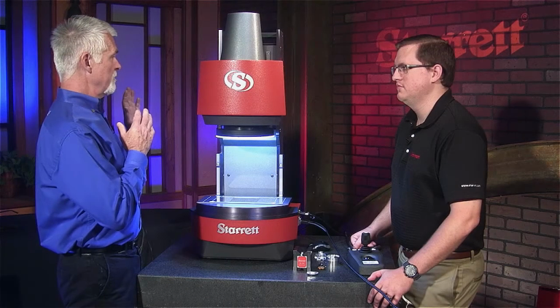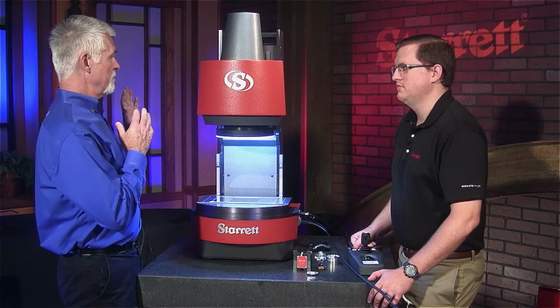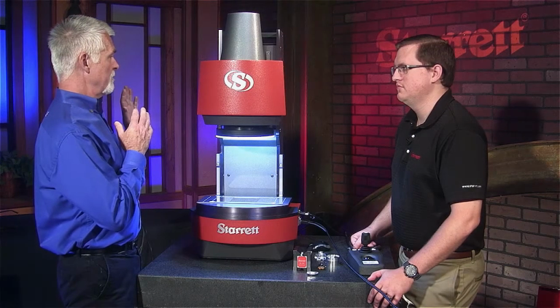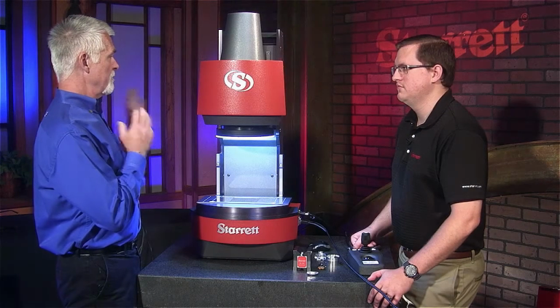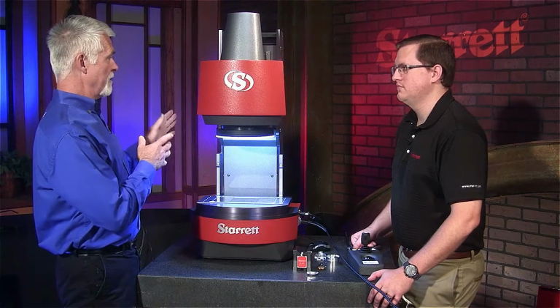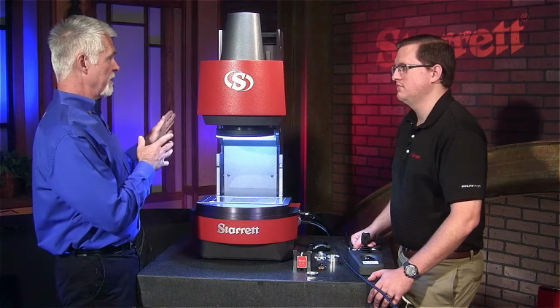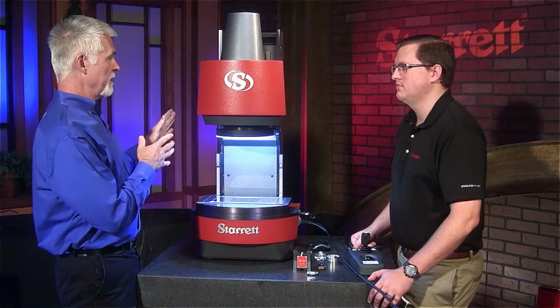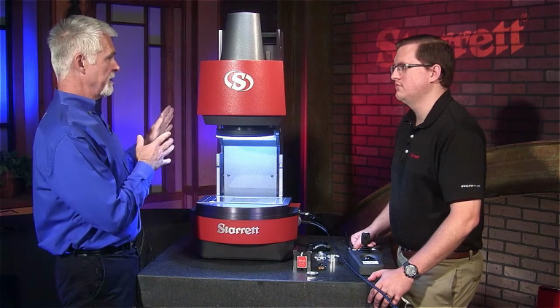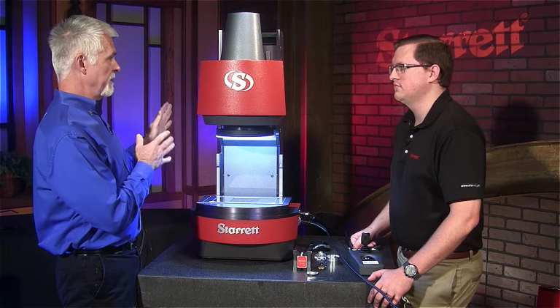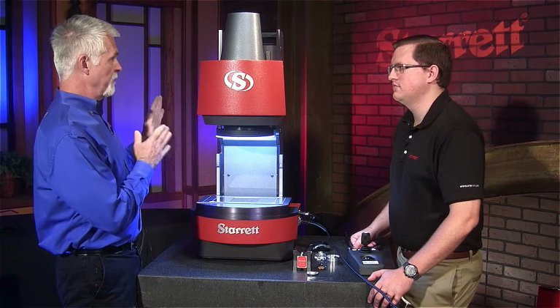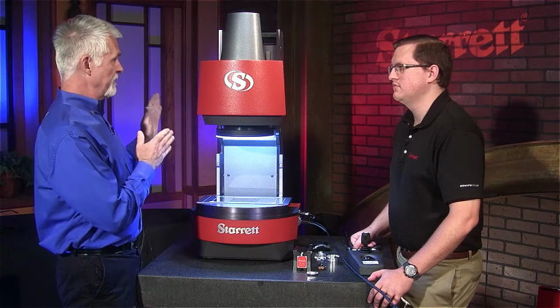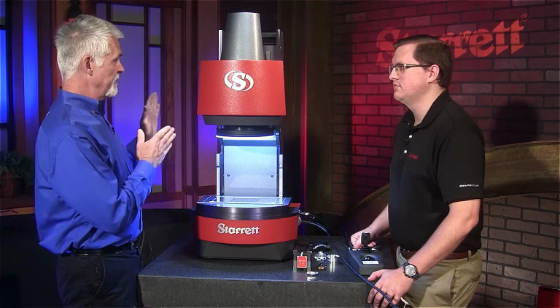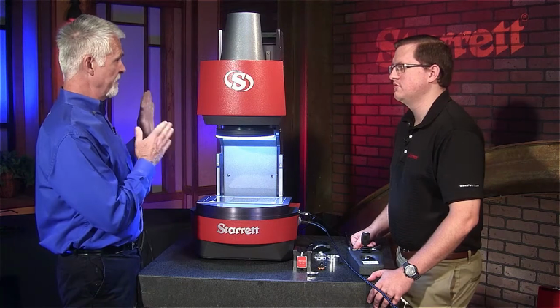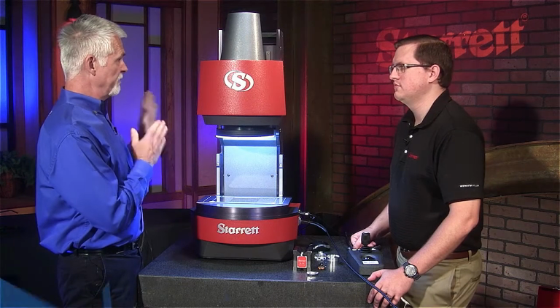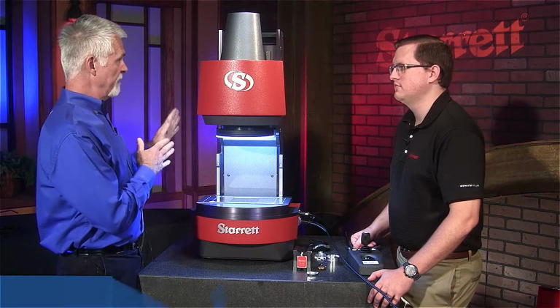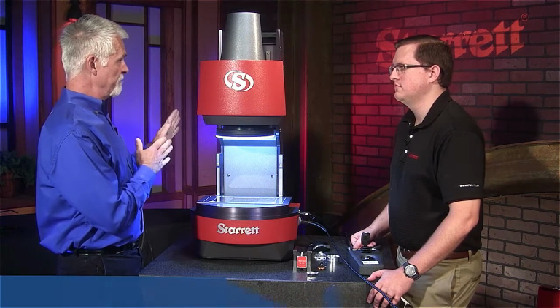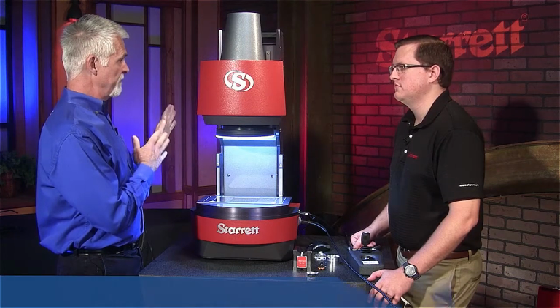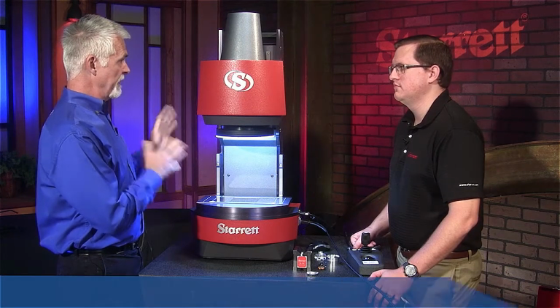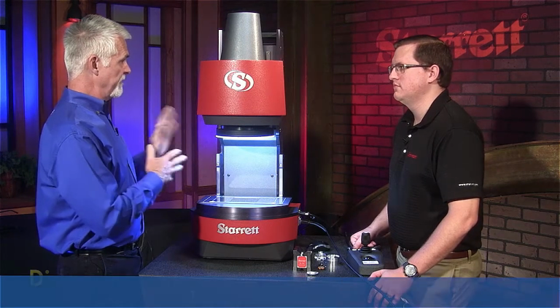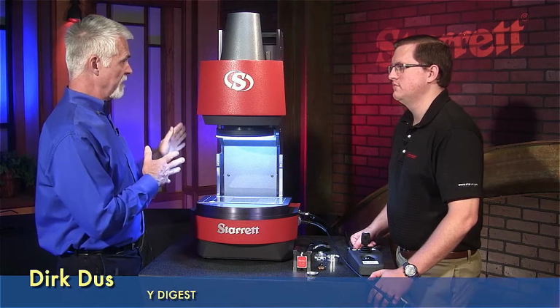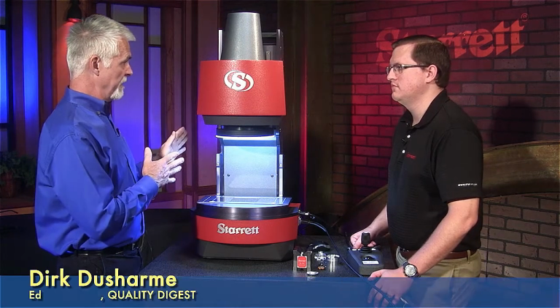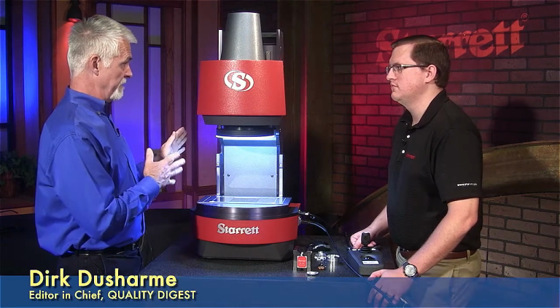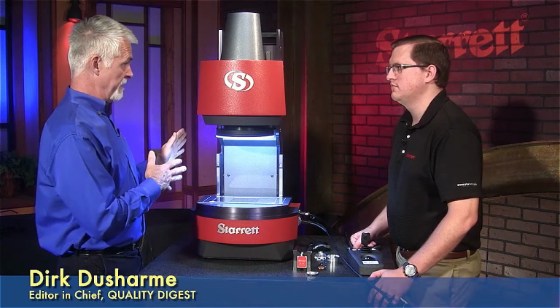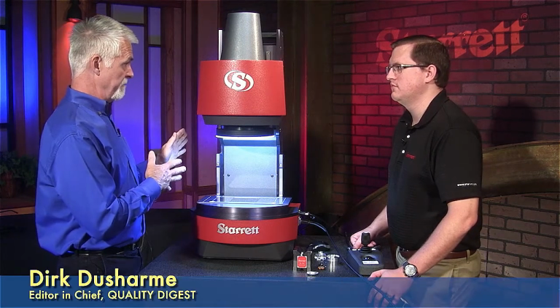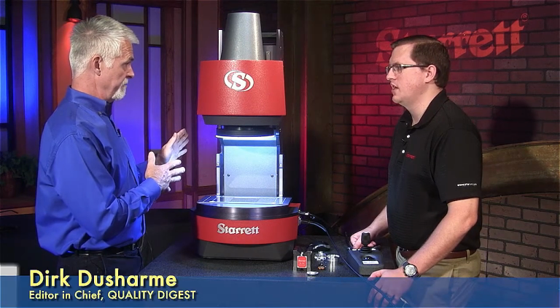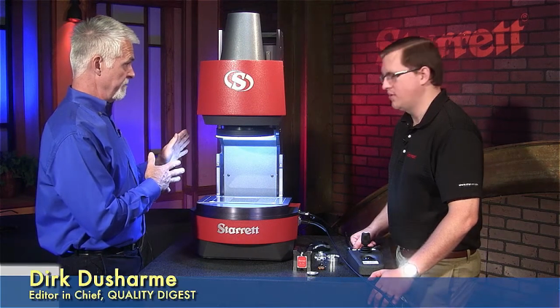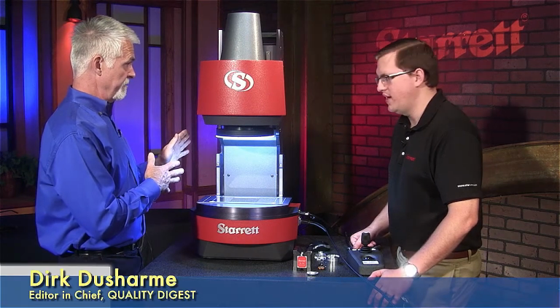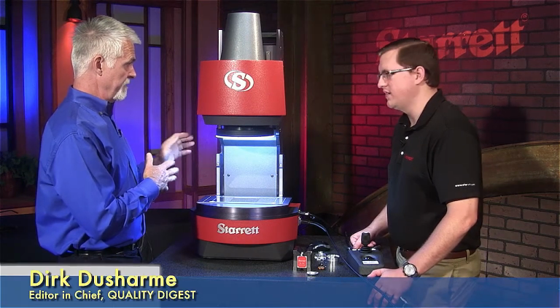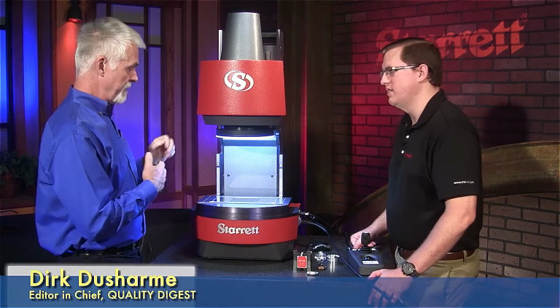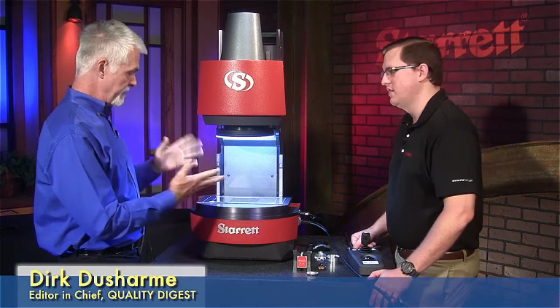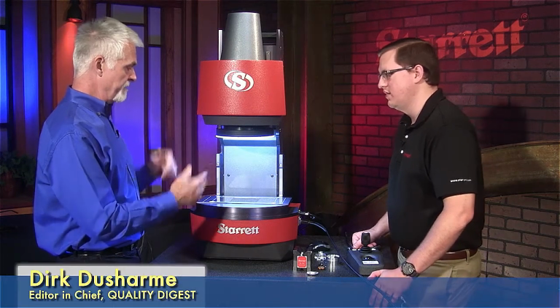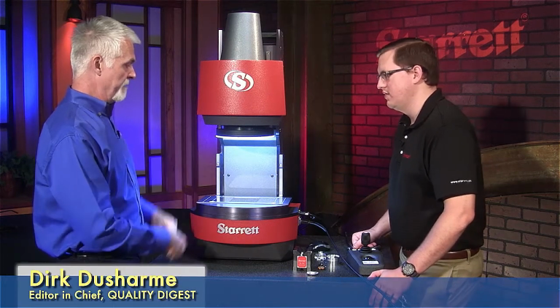So, Greg, we're going to look at the Flip HVR 100, right? Correct. Tell us about it.